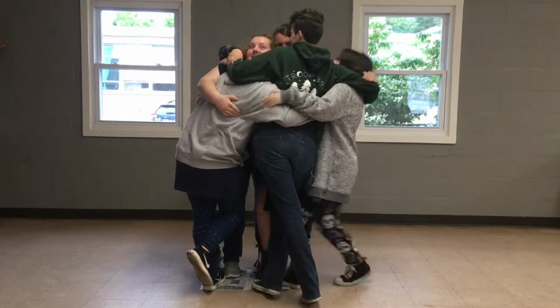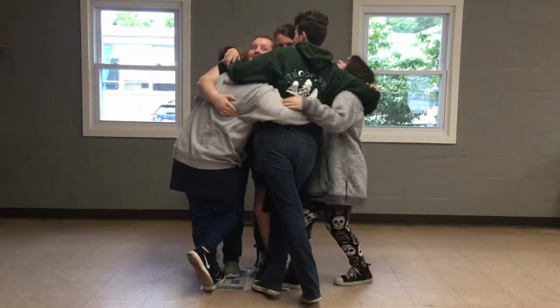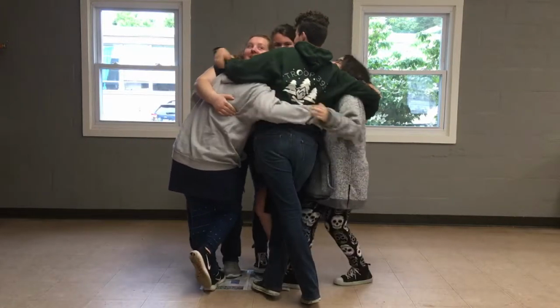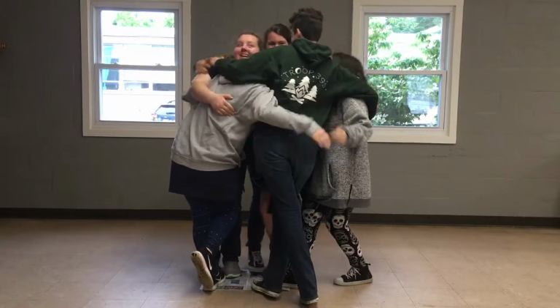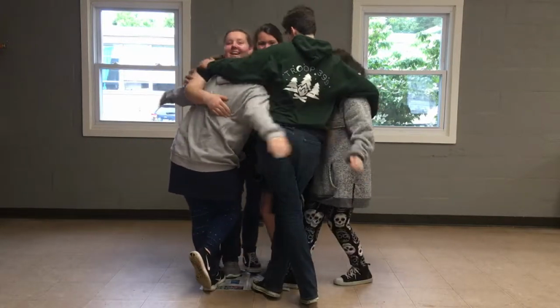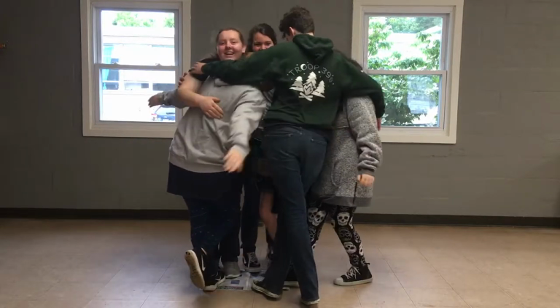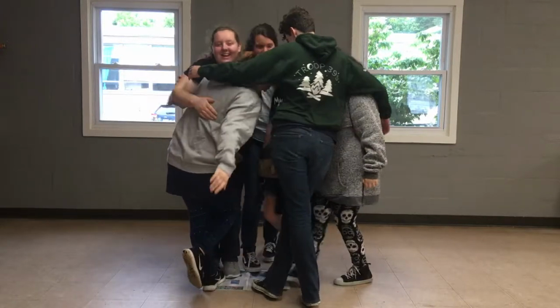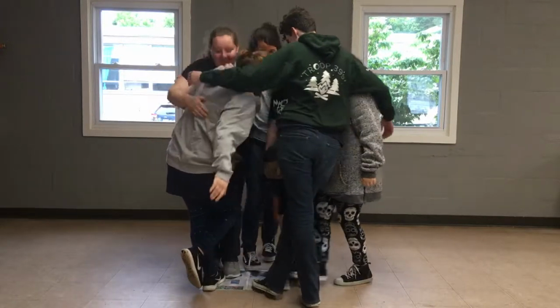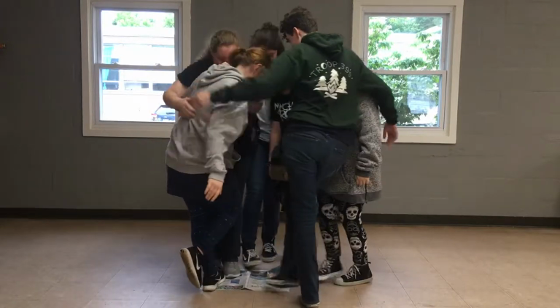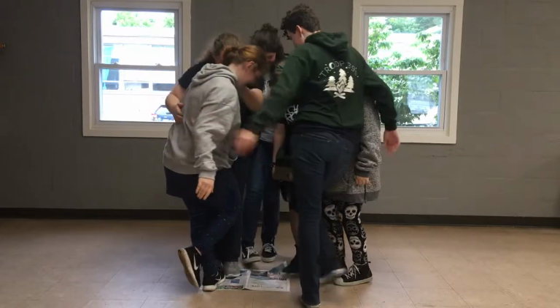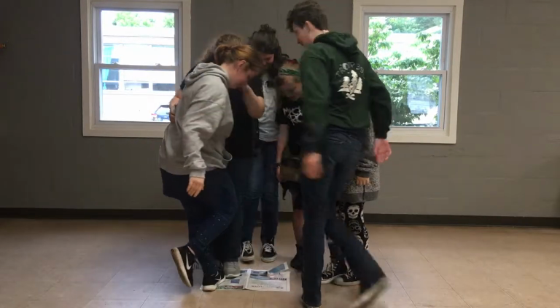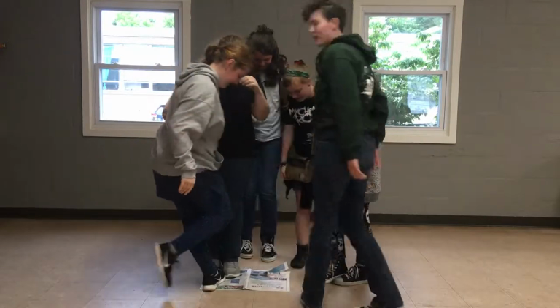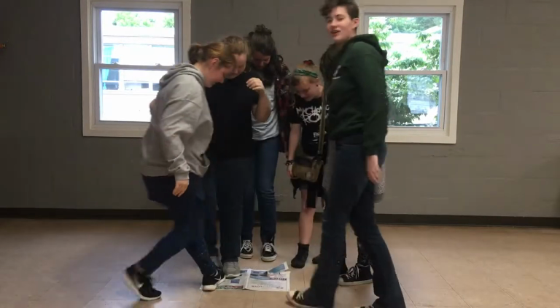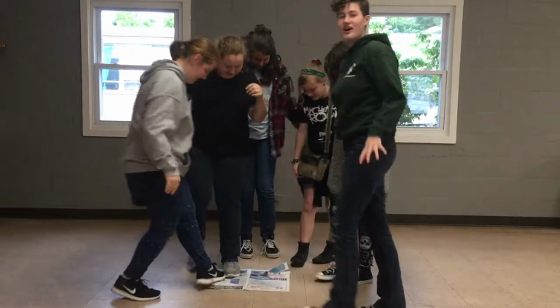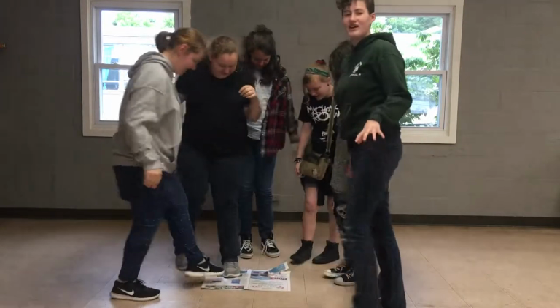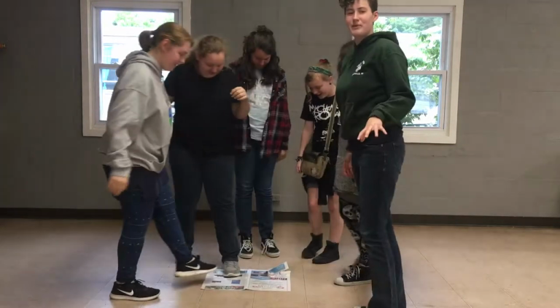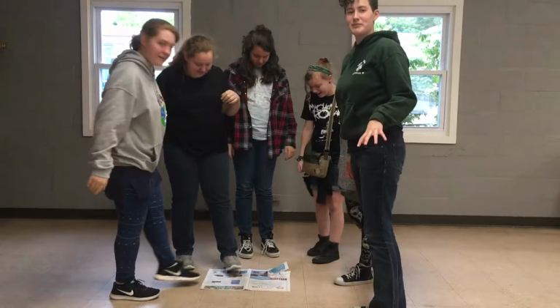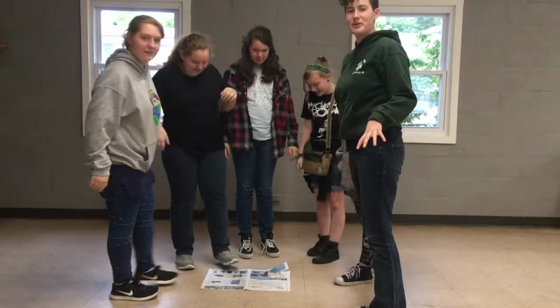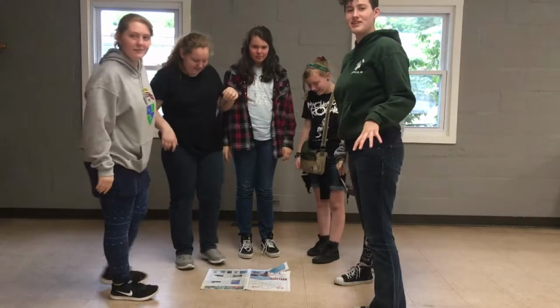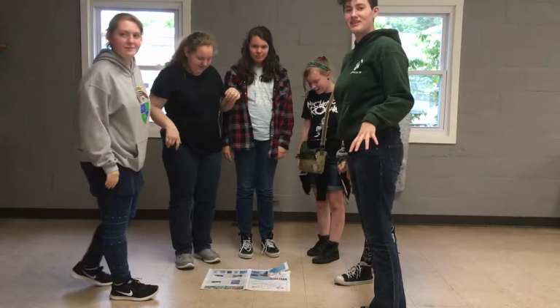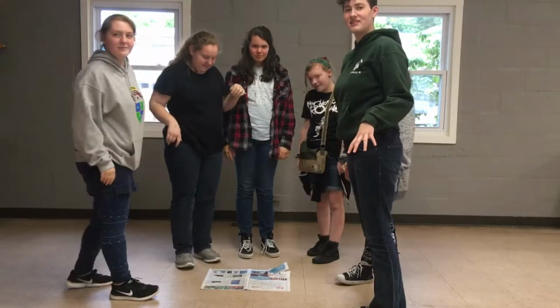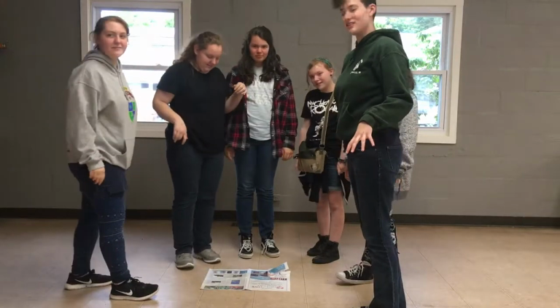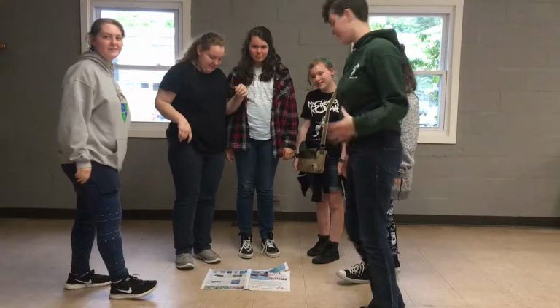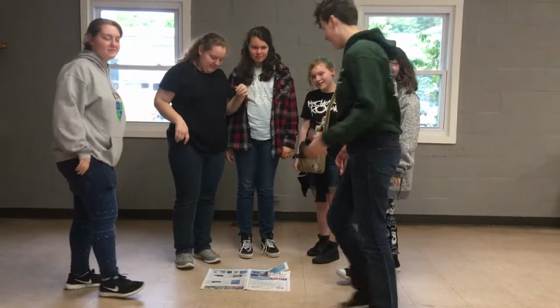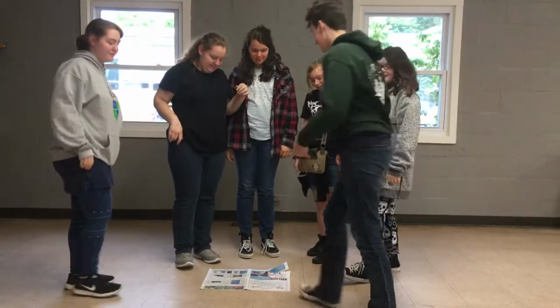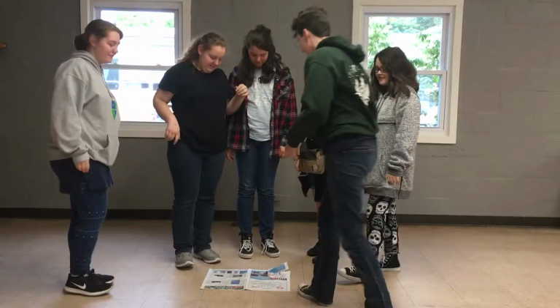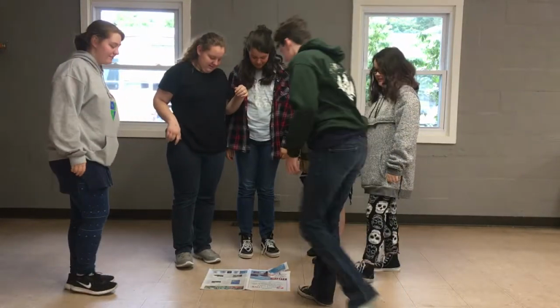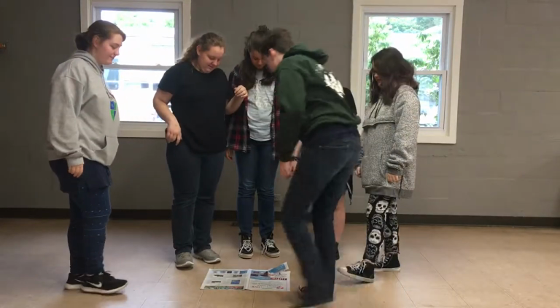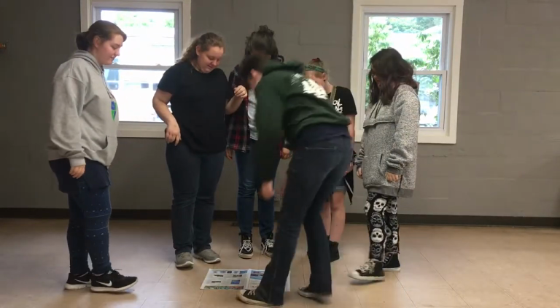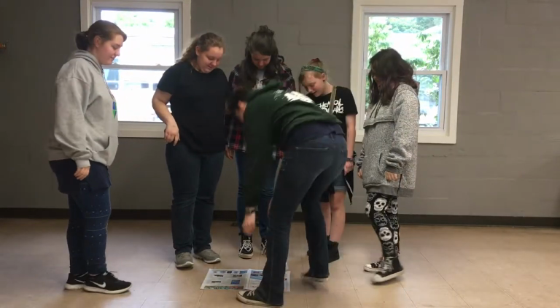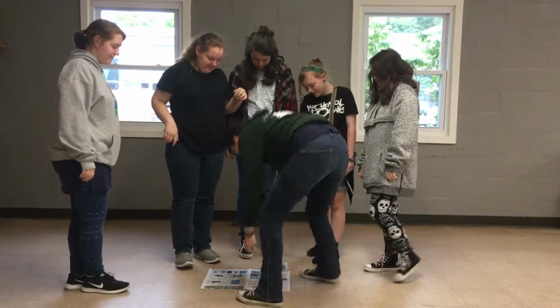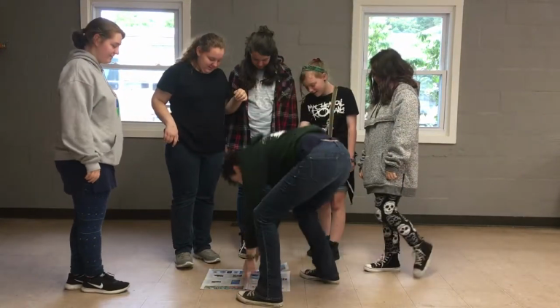We're all kind of on. Were we all on at one point? Yes. I'm going to fold it in half.